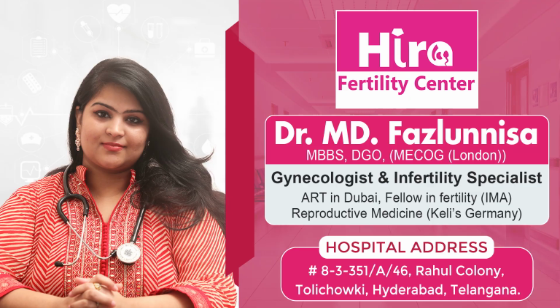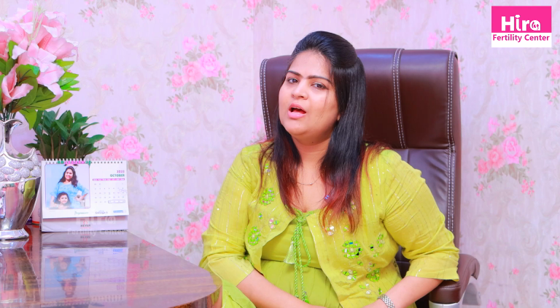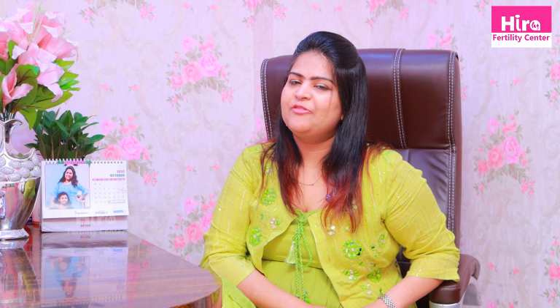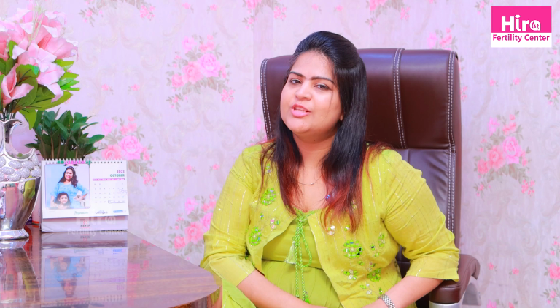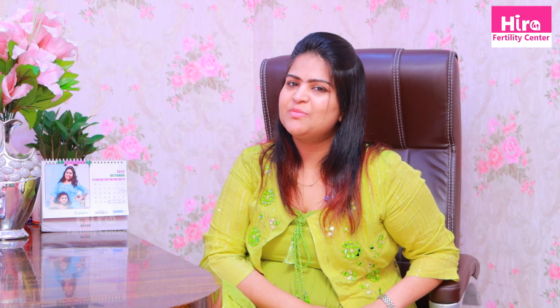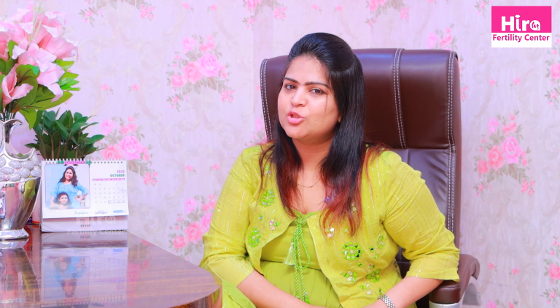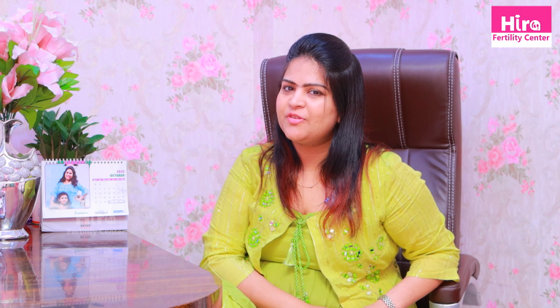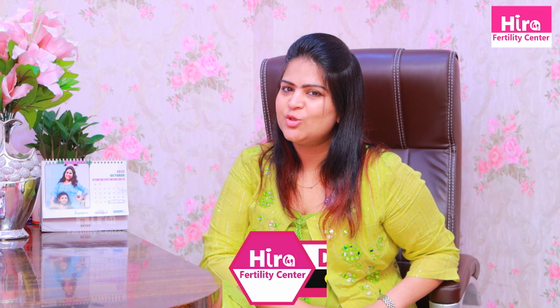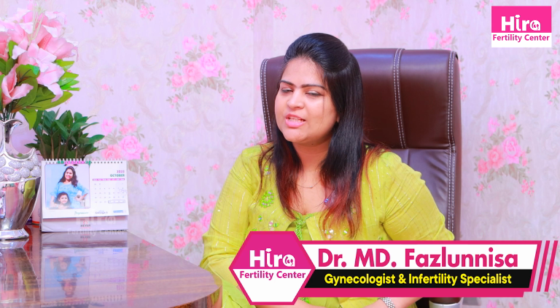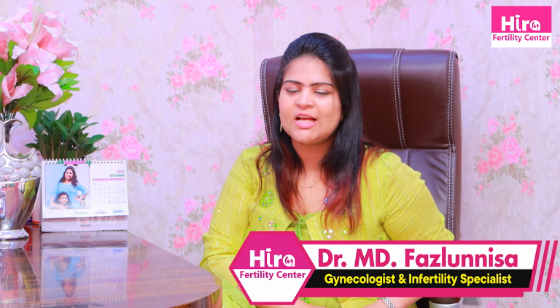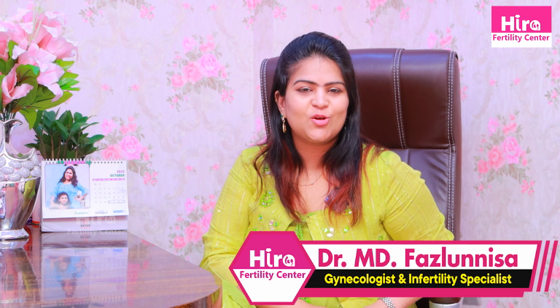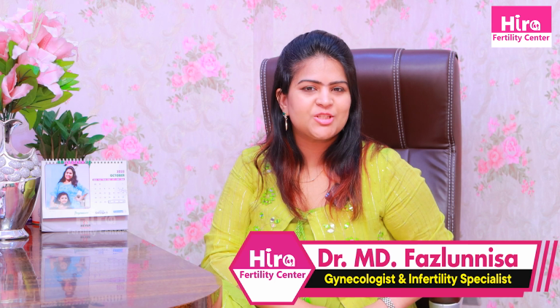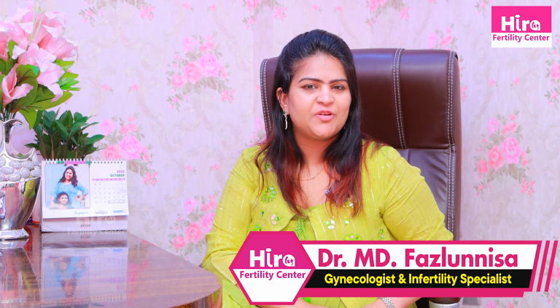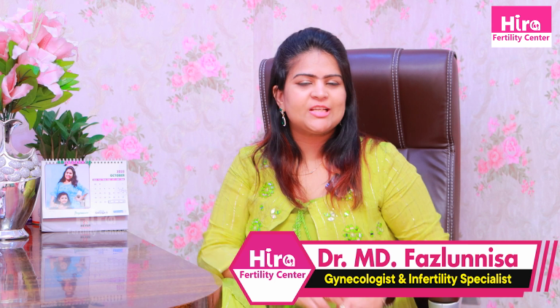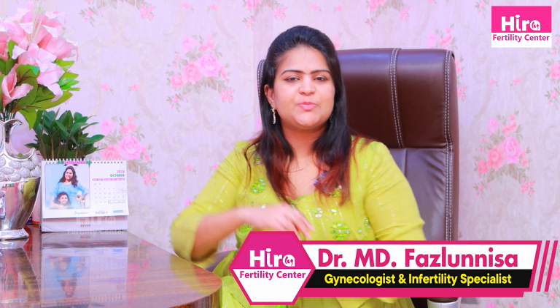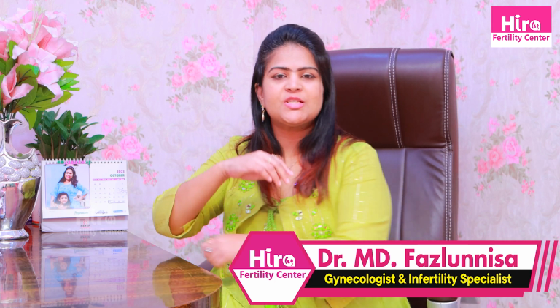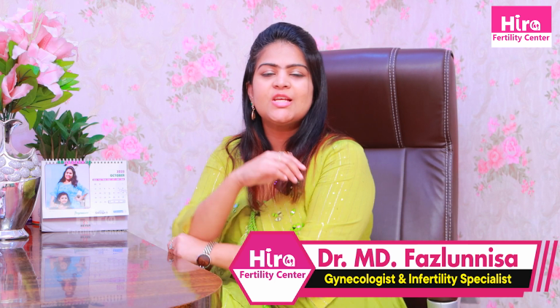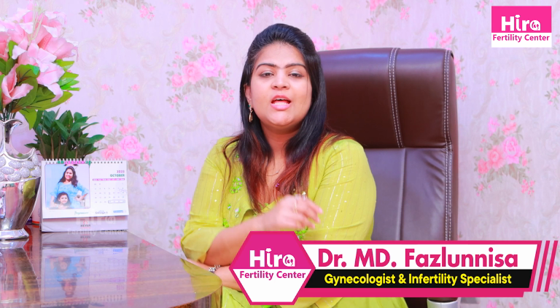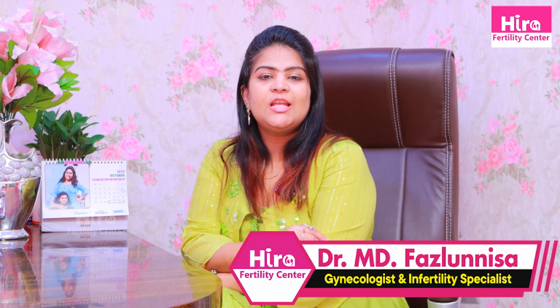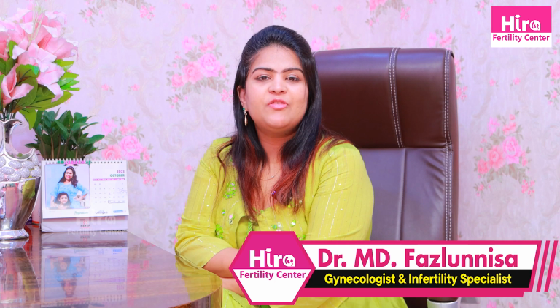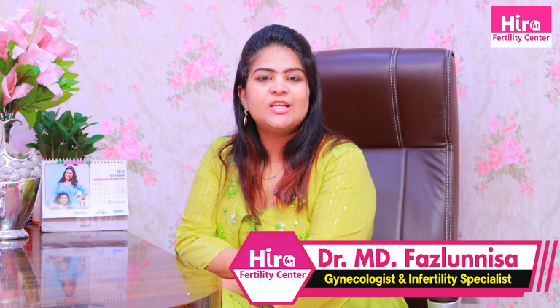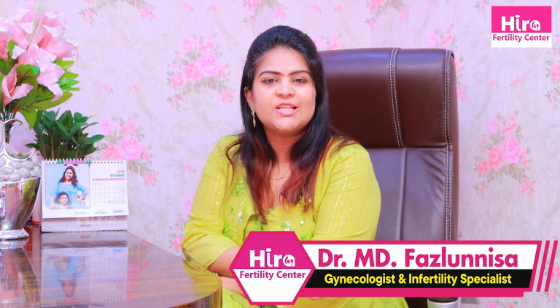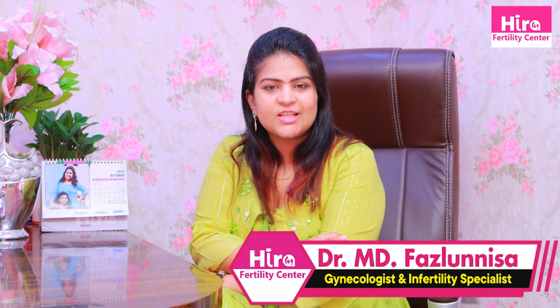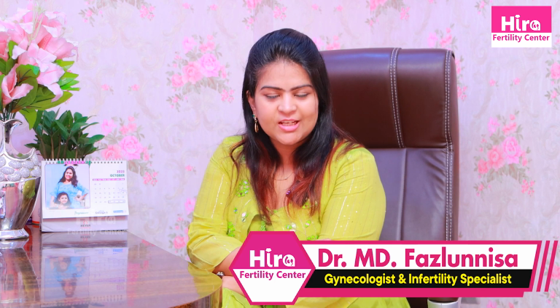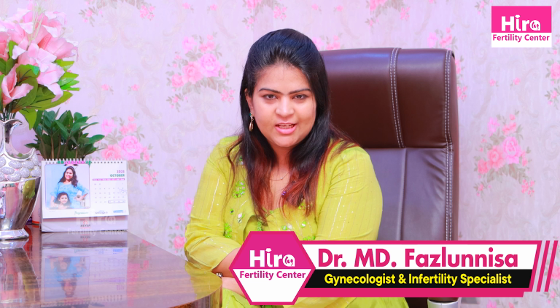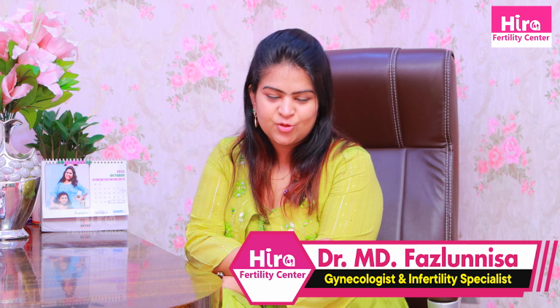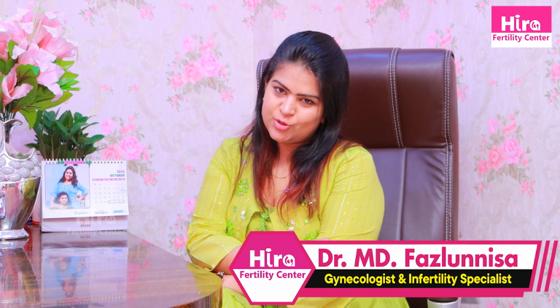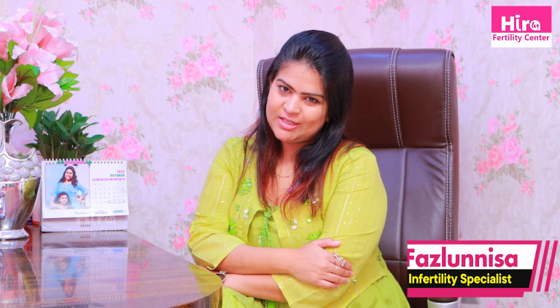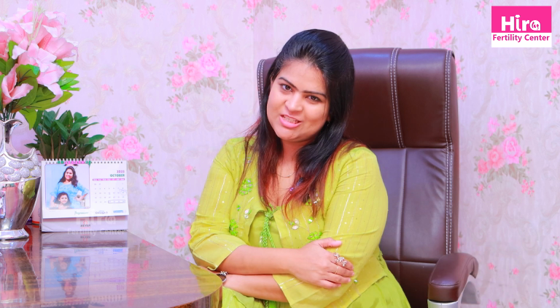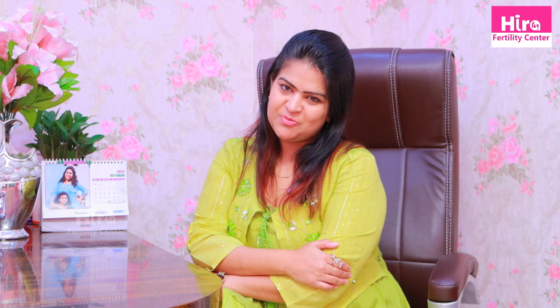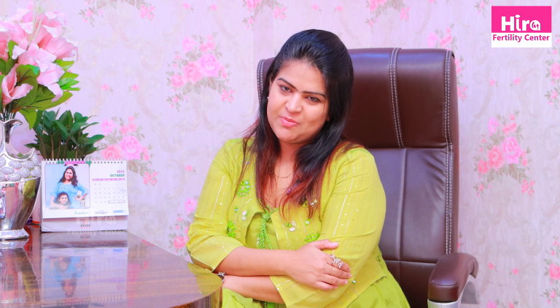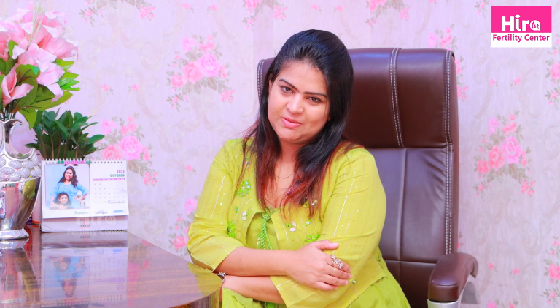Hi friends, I am Dr. Fazl Luneza, Gynecologist and Fertility Specialist, clinical head at Hira Fertility Center.